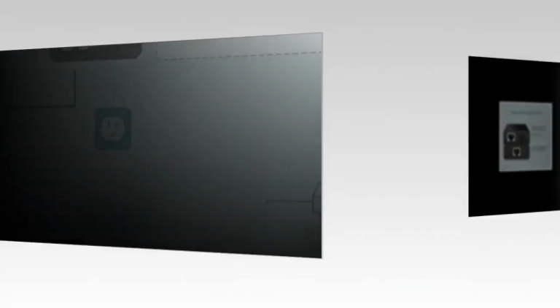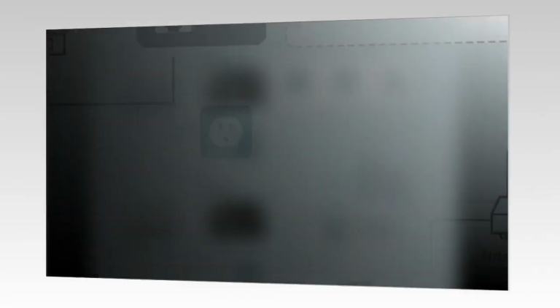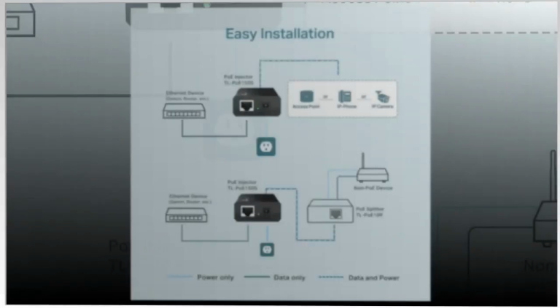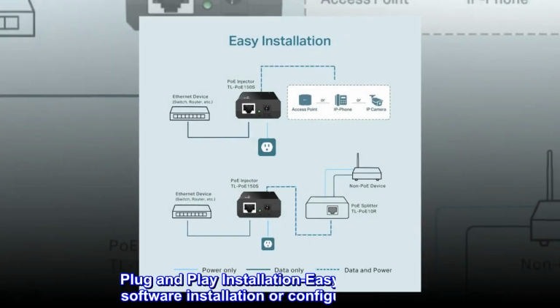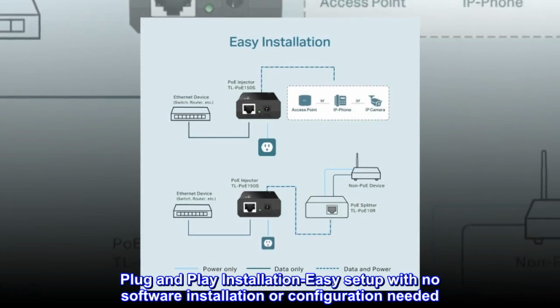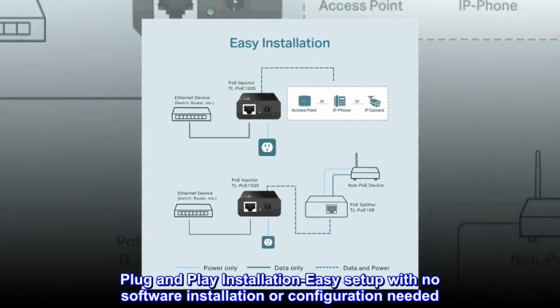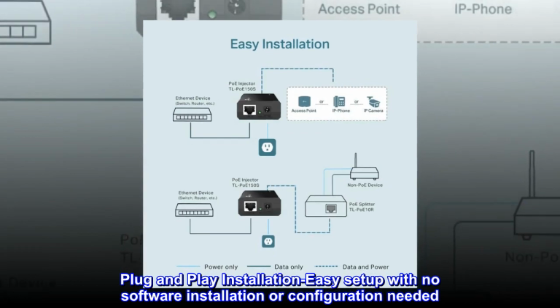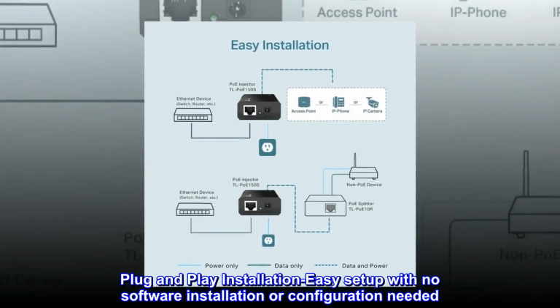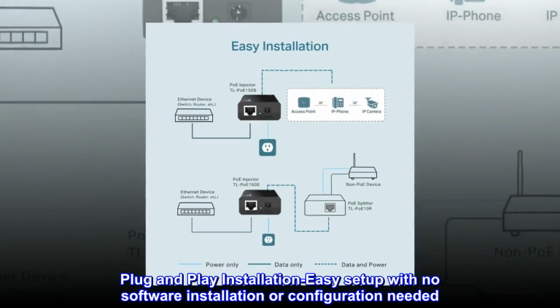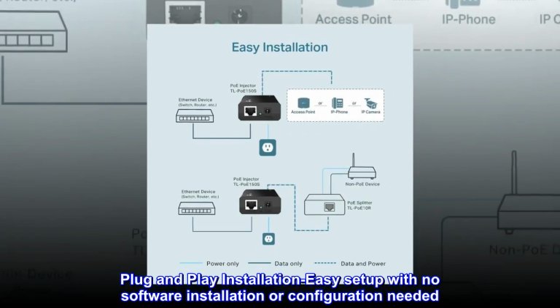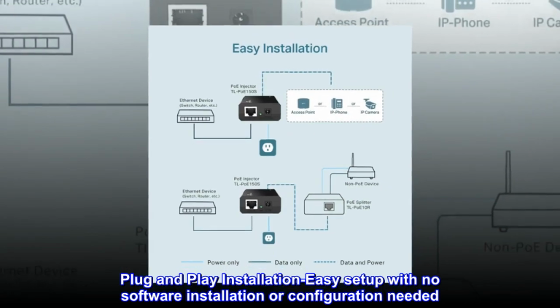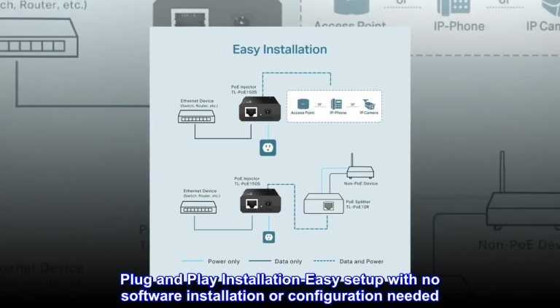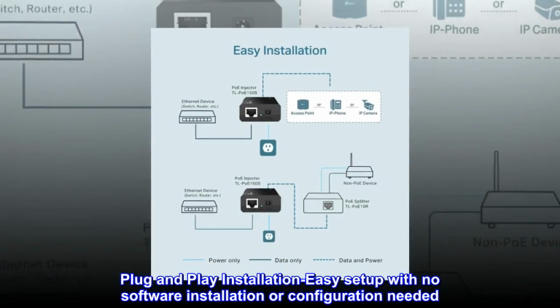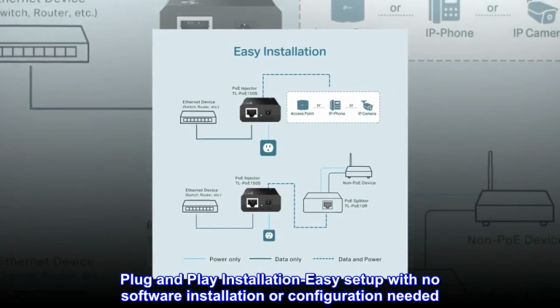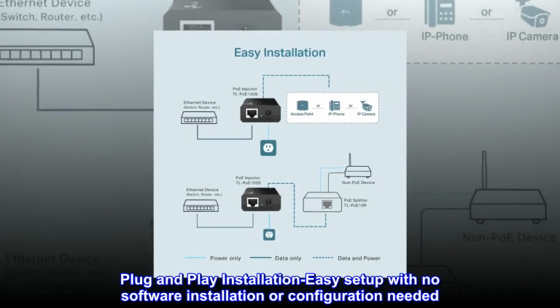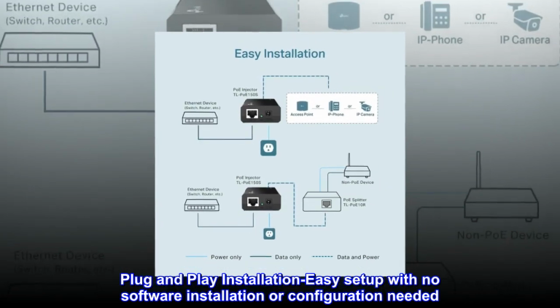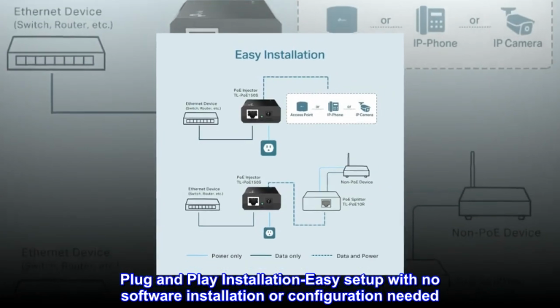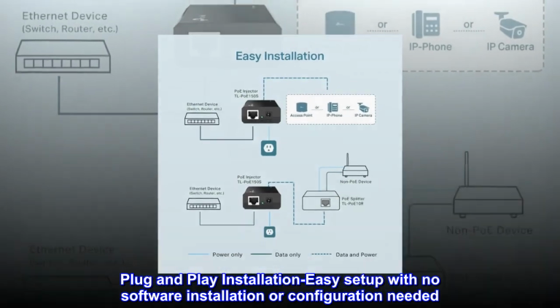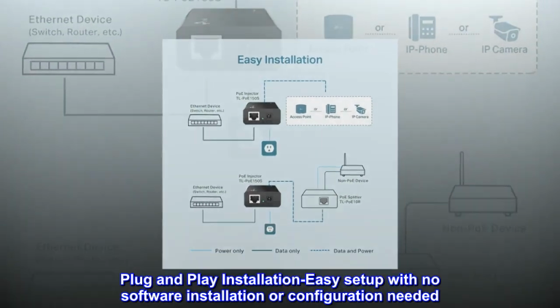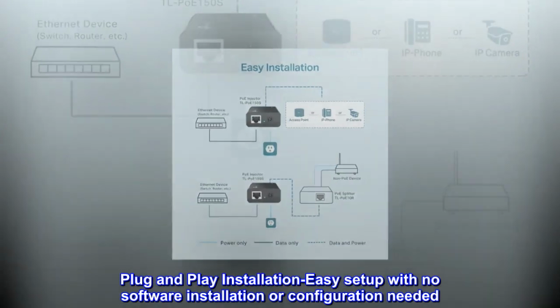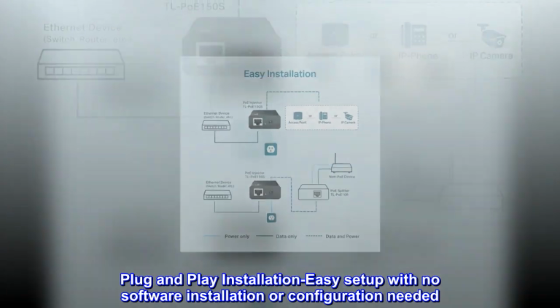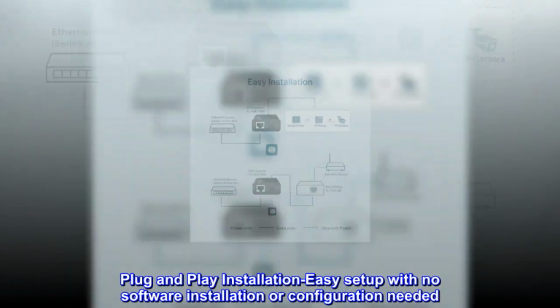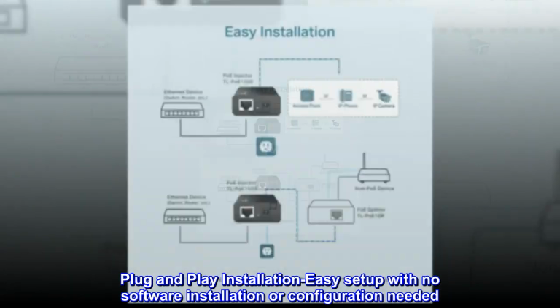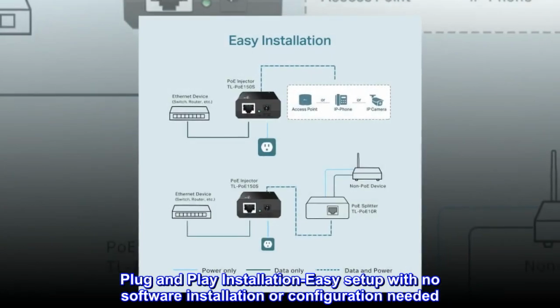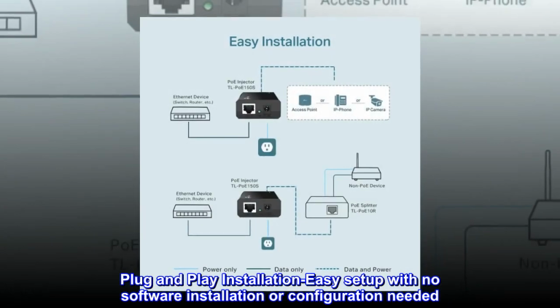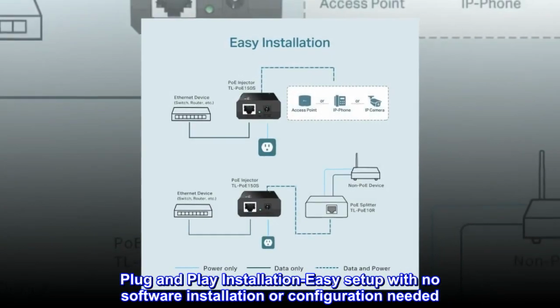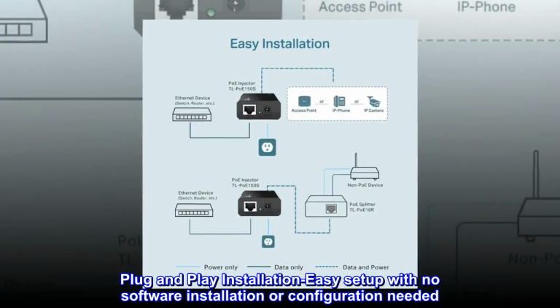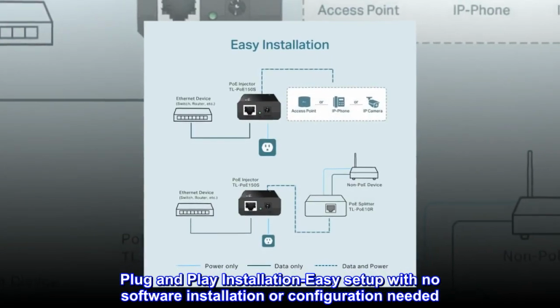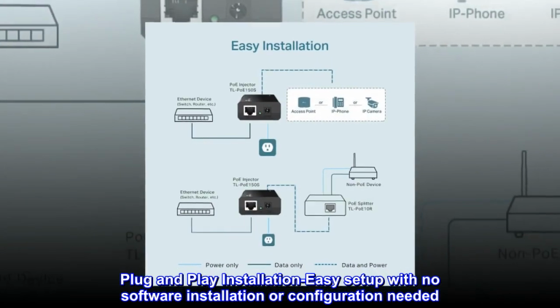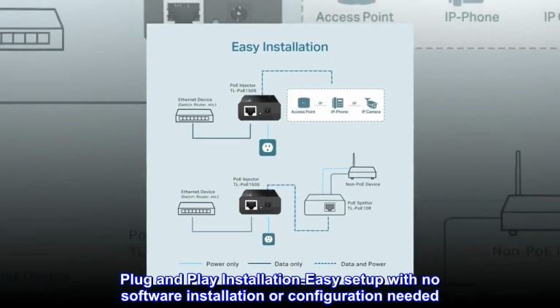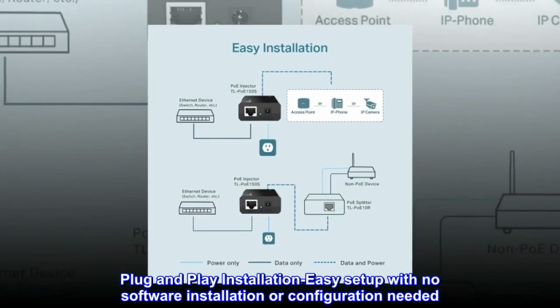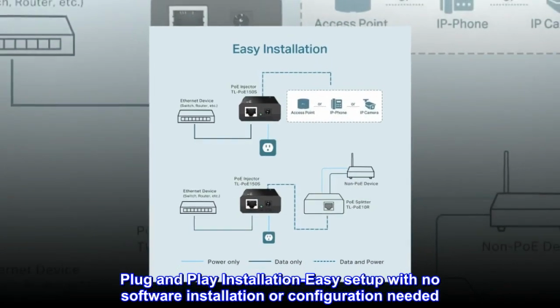Plug-and-play installation — easy setup with no software installation or configuration needed.